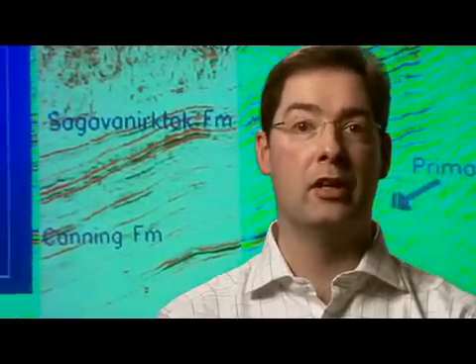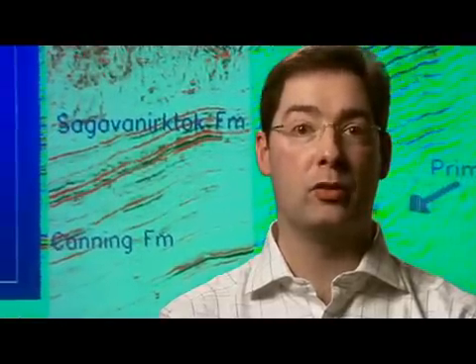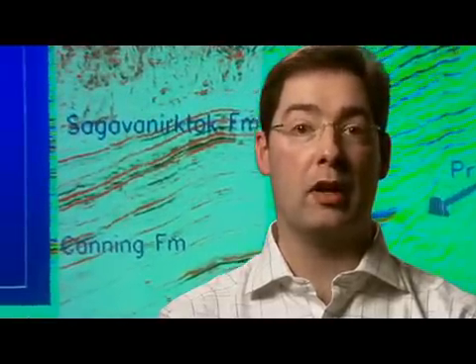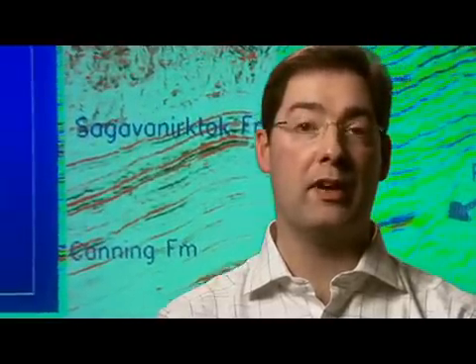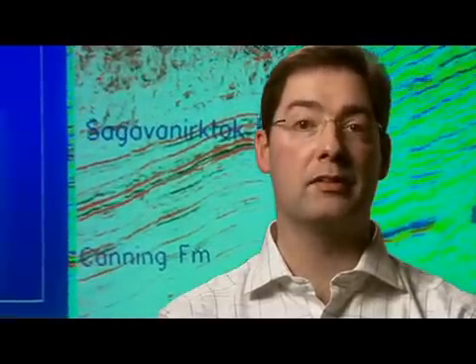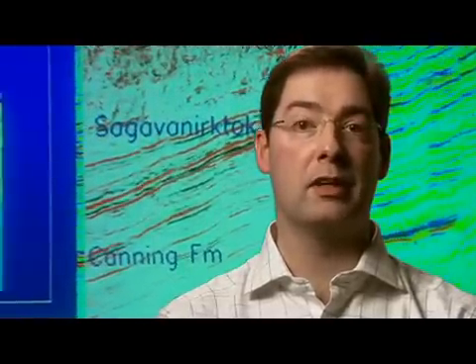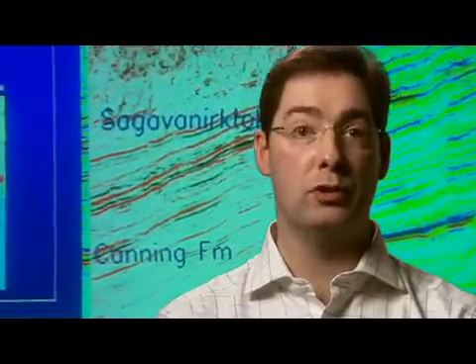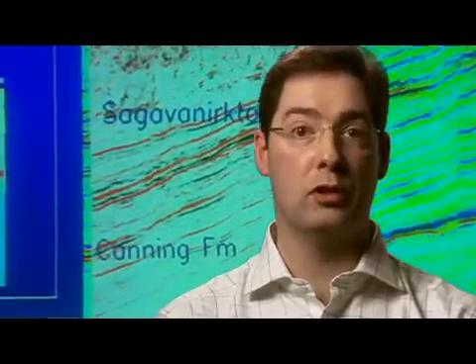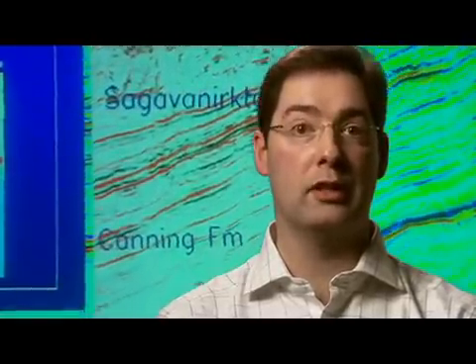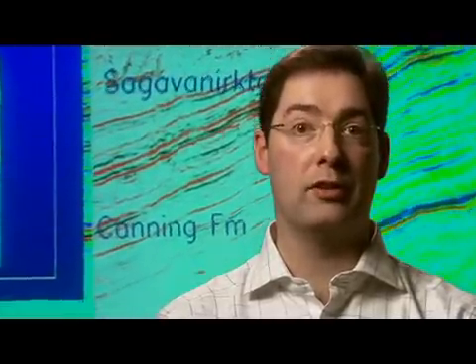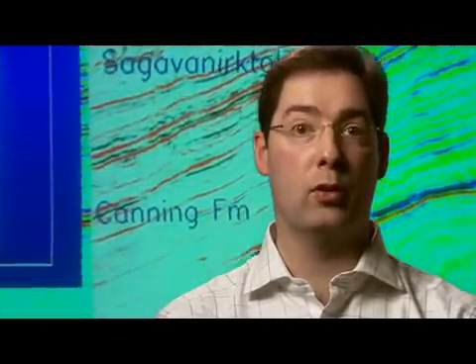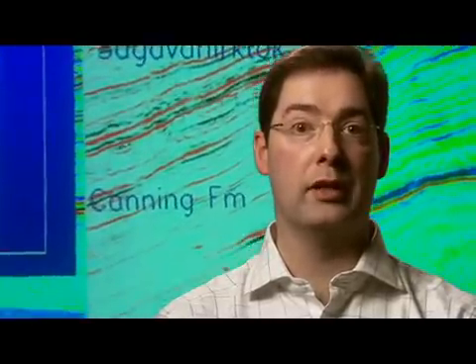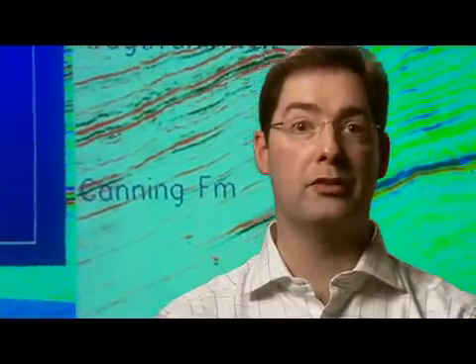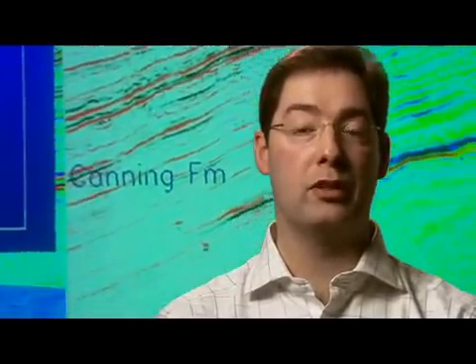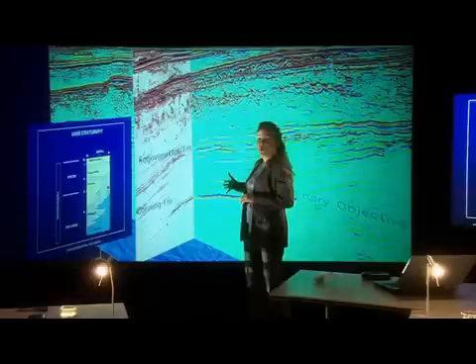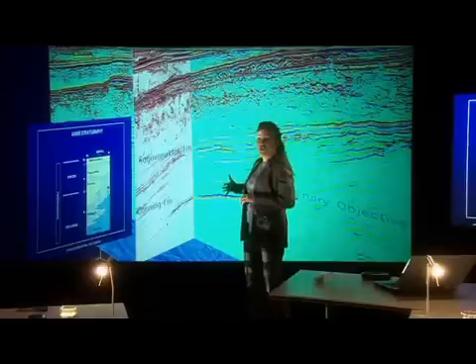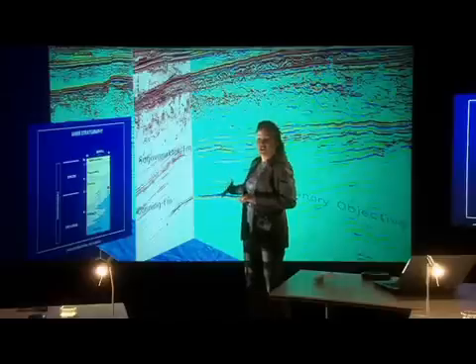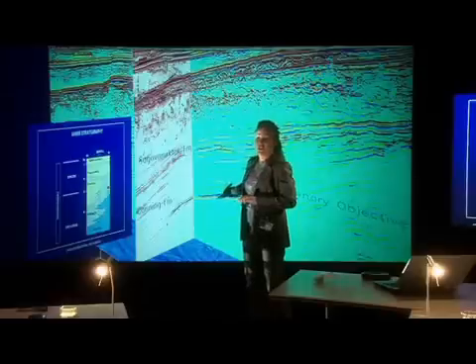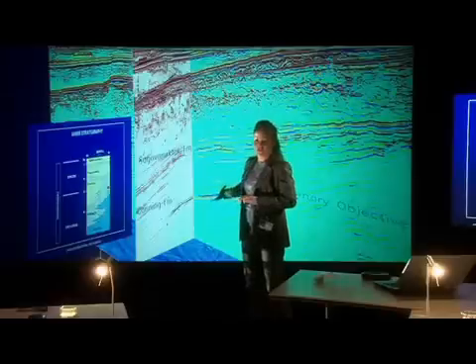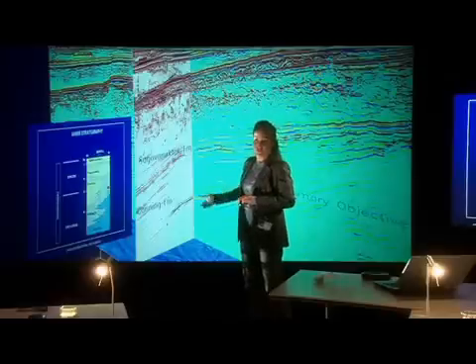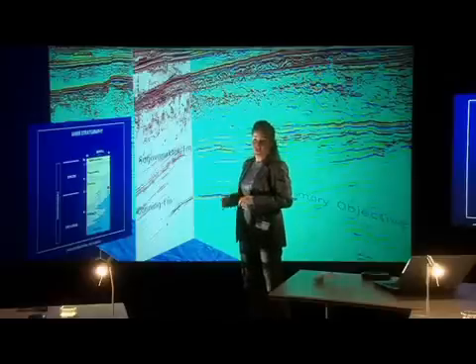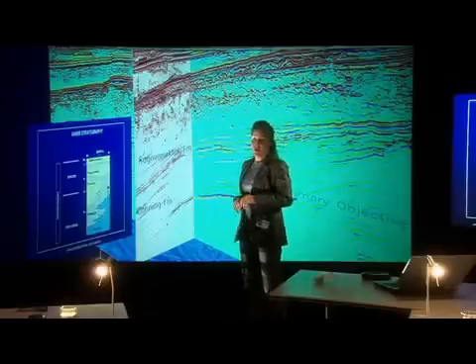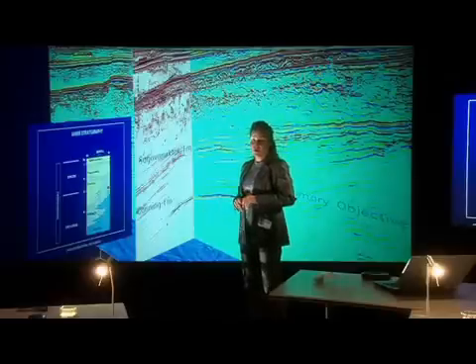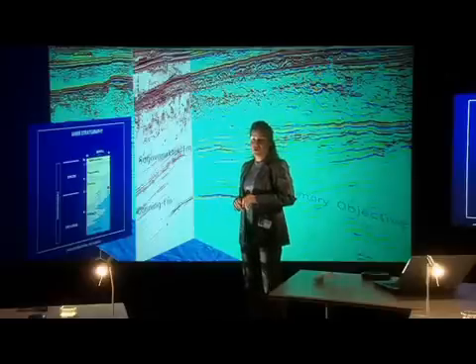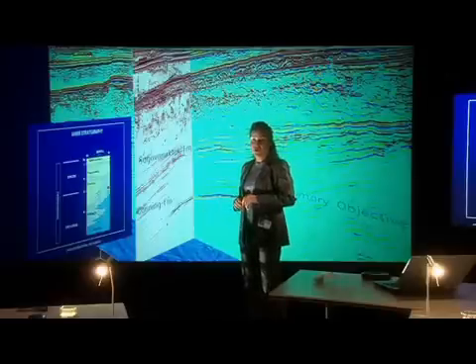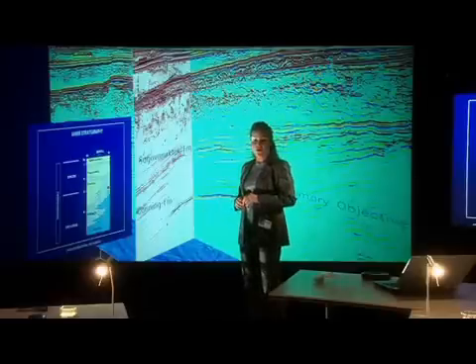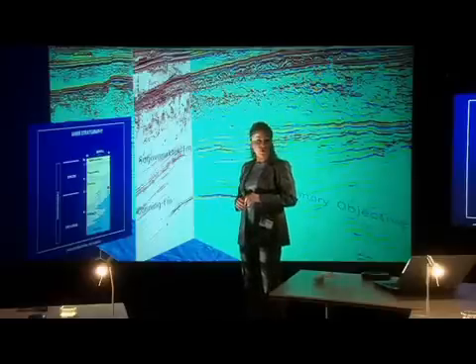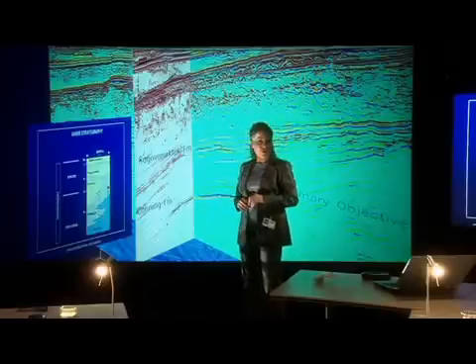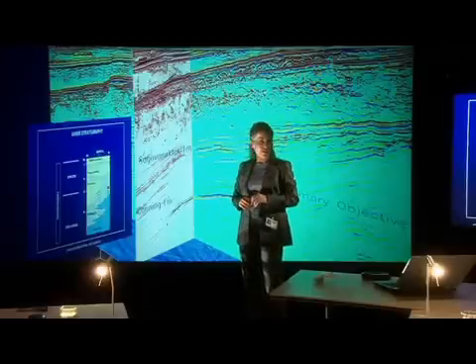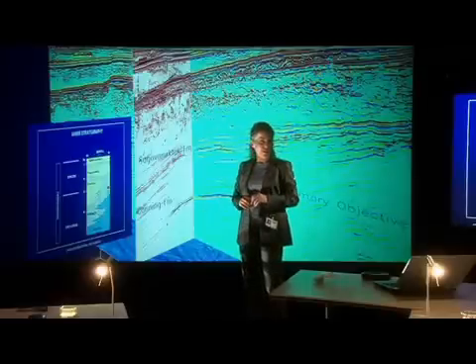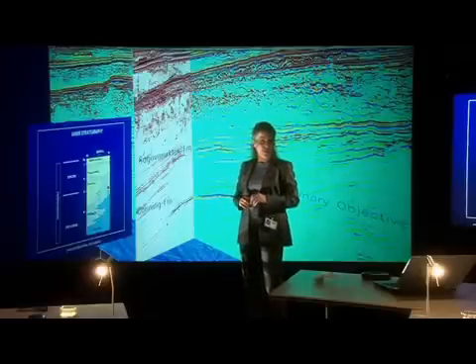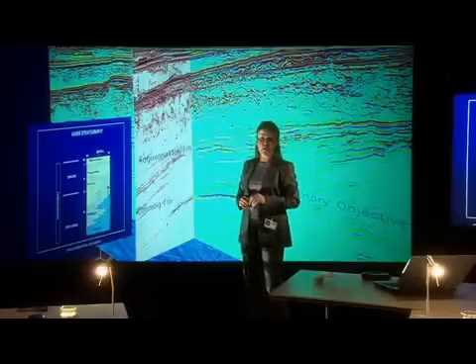So effectively, when you look into the oil industry, that means going to the ends of the earth to try and find the remaining barrels.